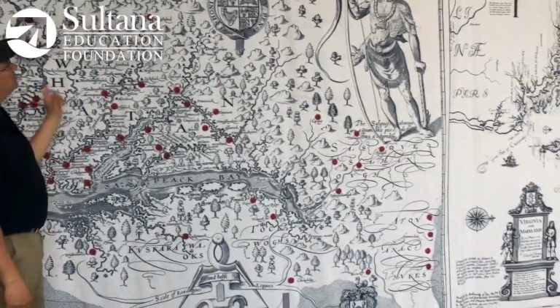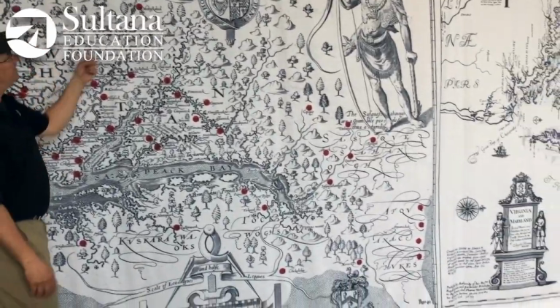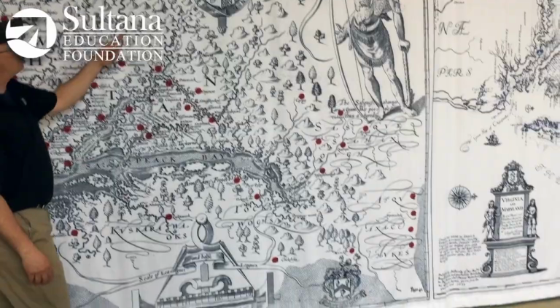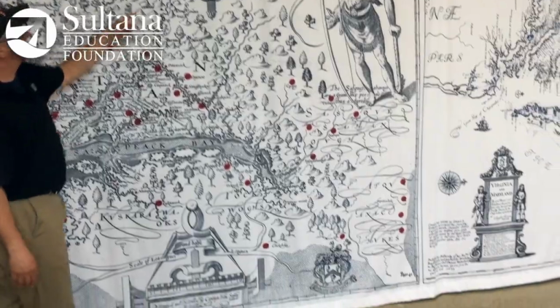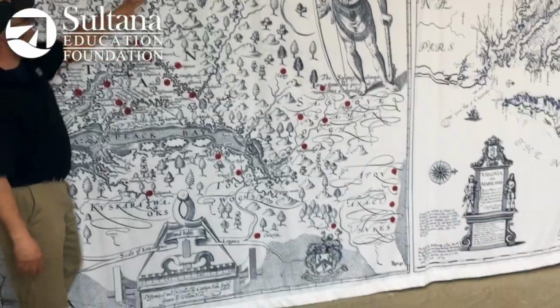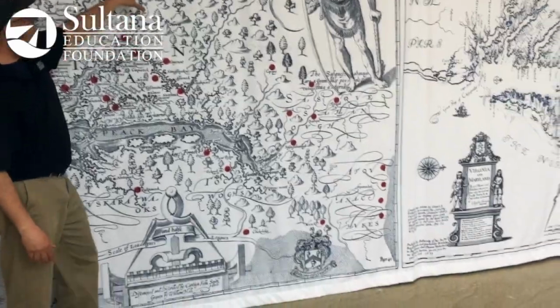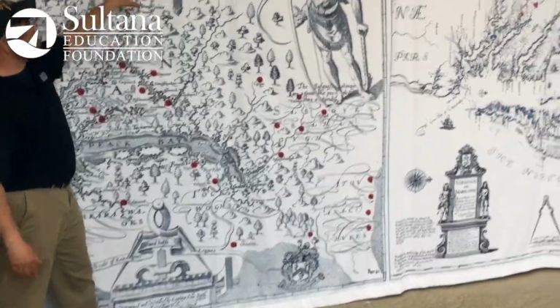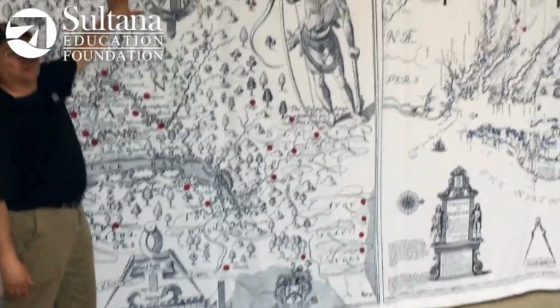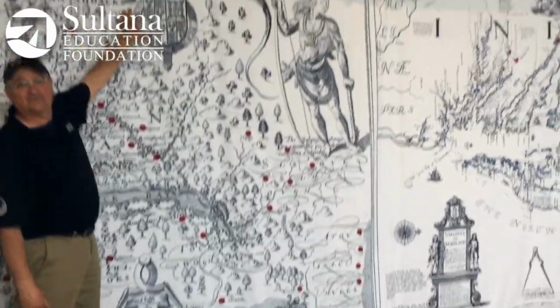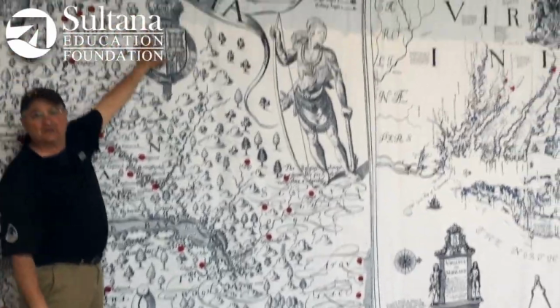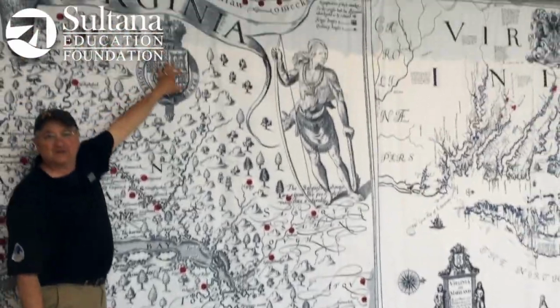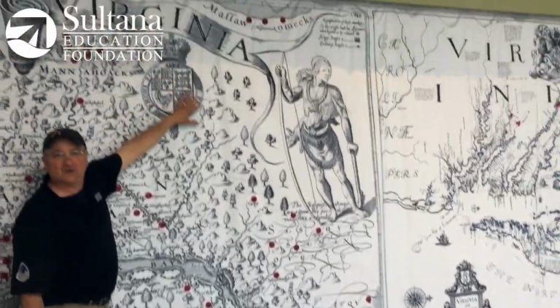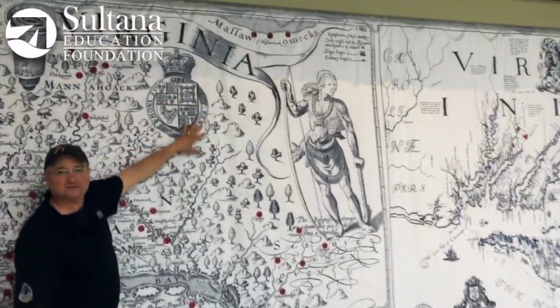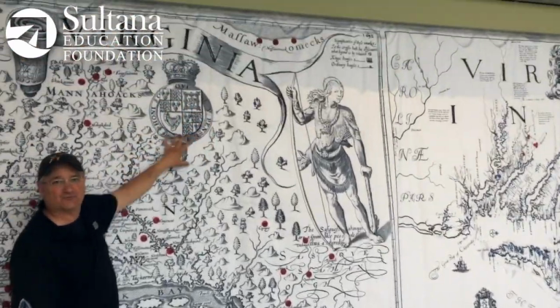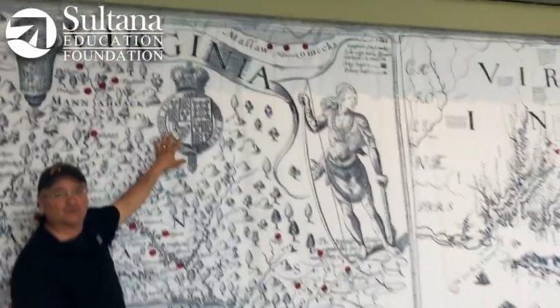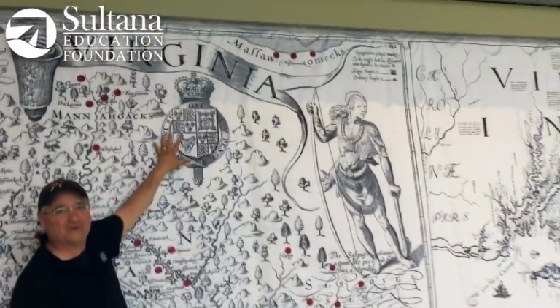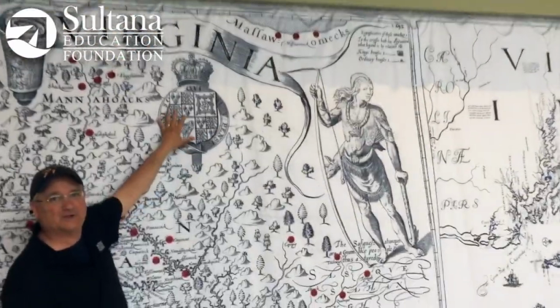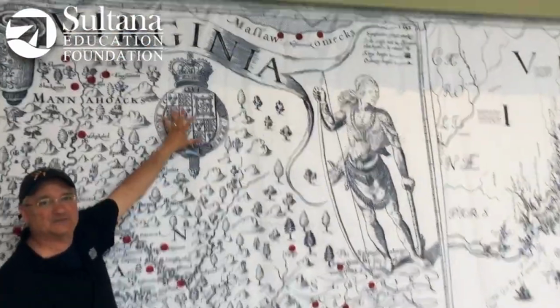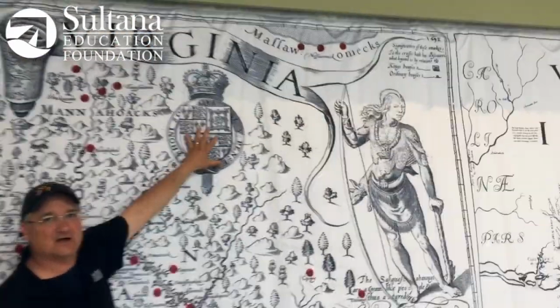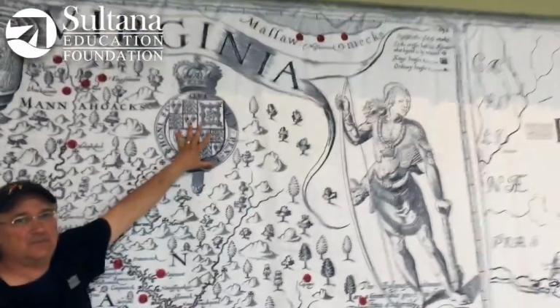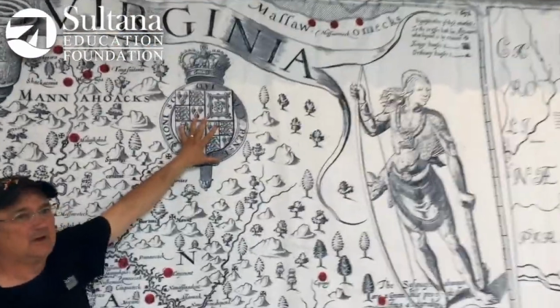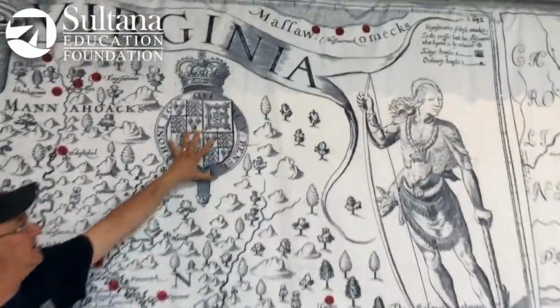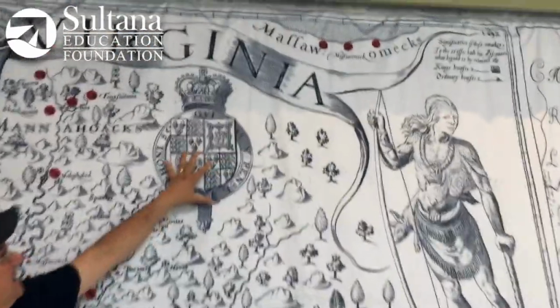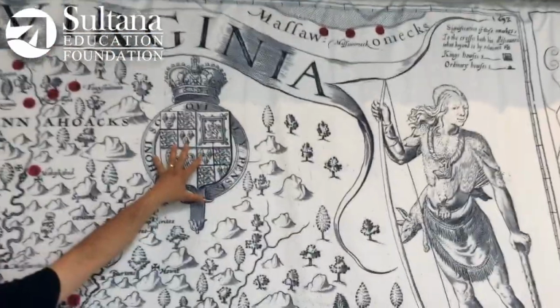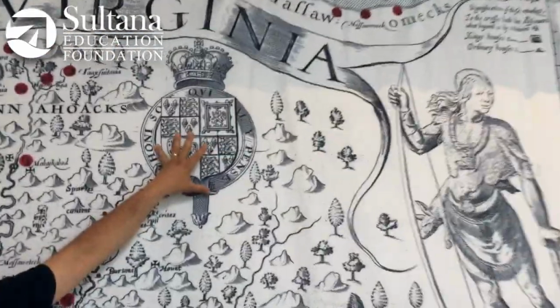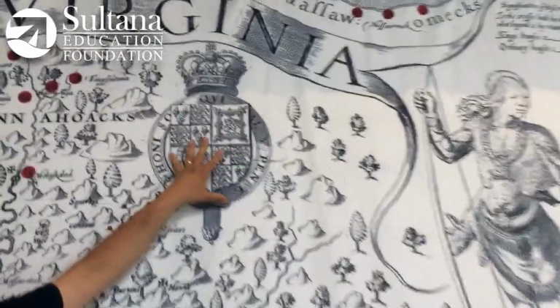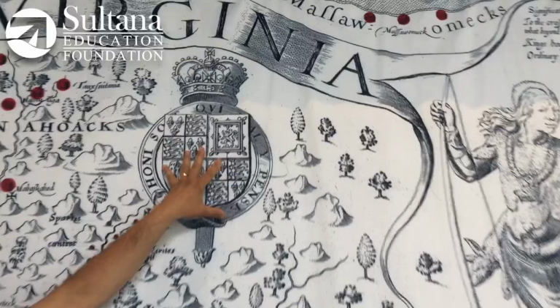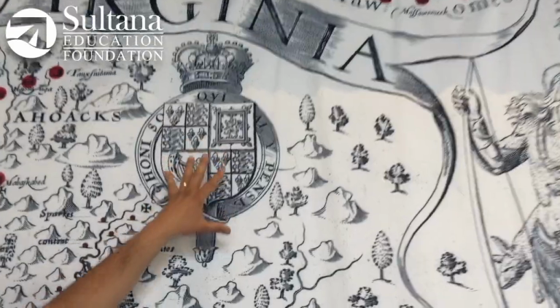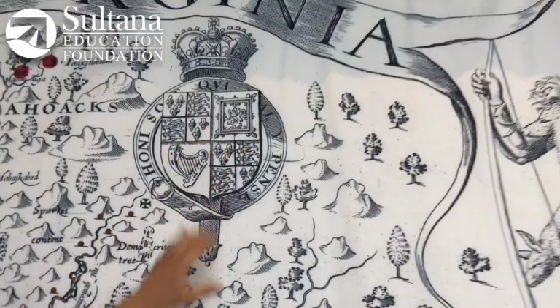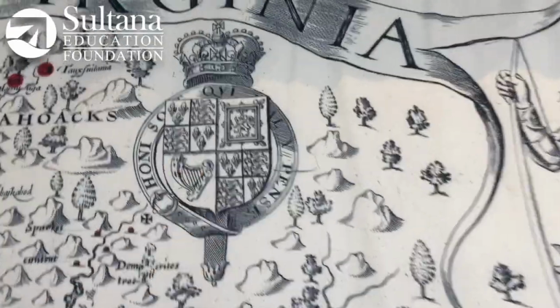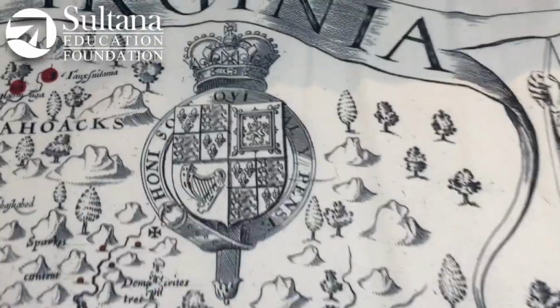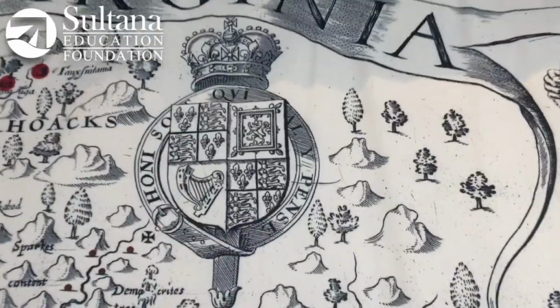Moving across, this is the Stewart family crest — the royal family at the time in England when Smith was making these voyages.